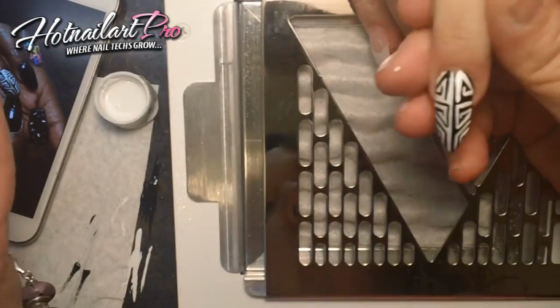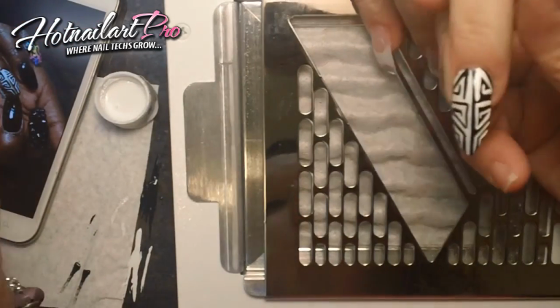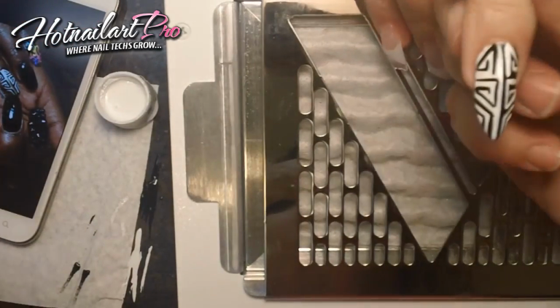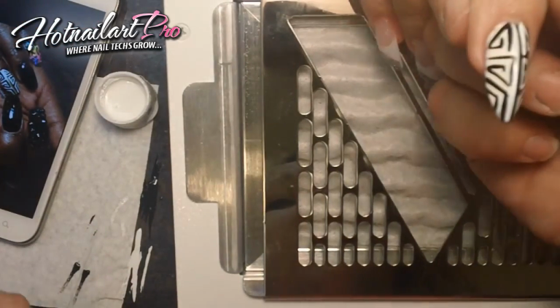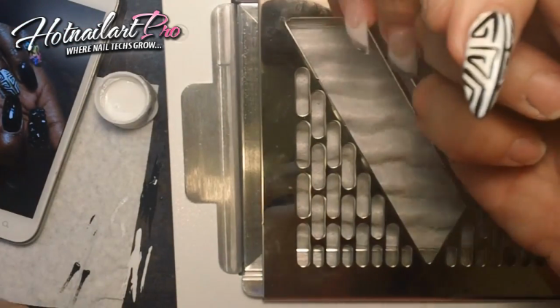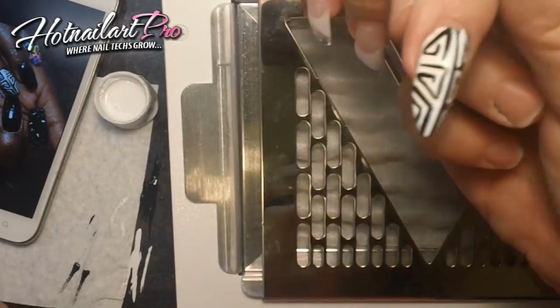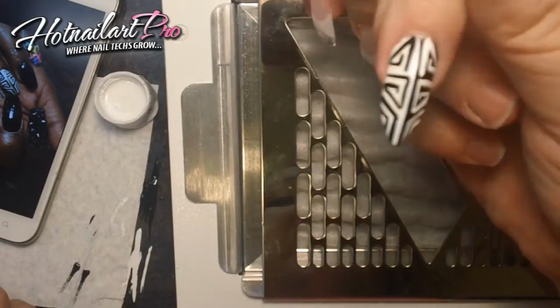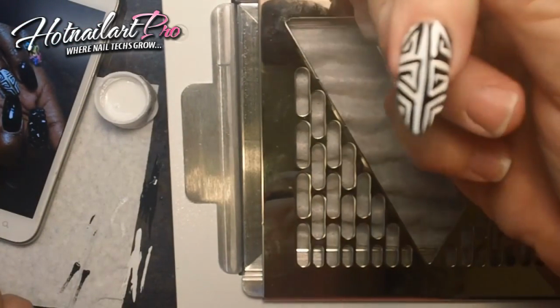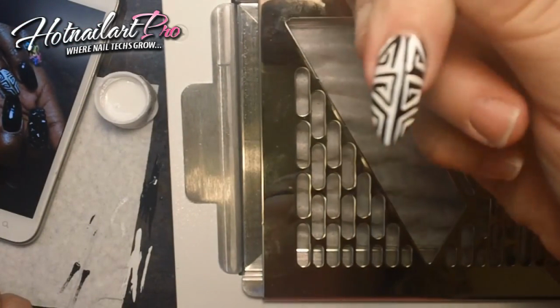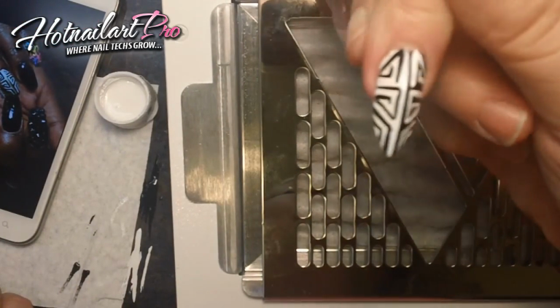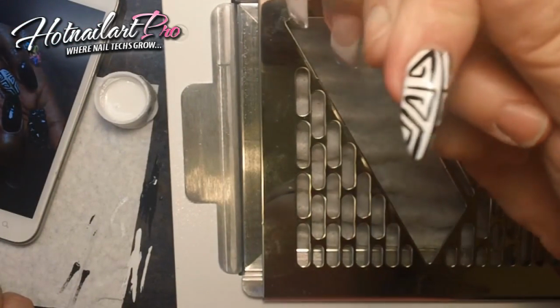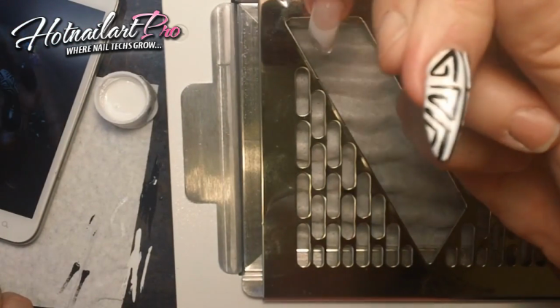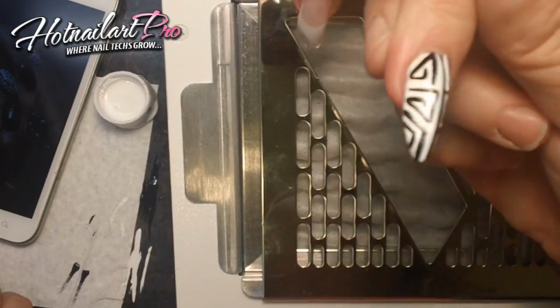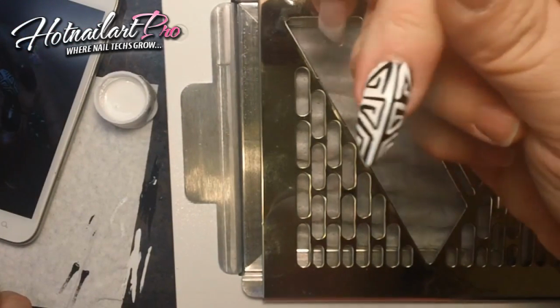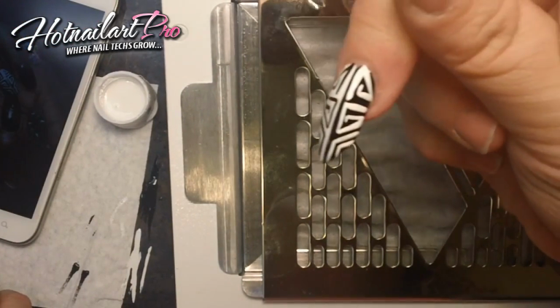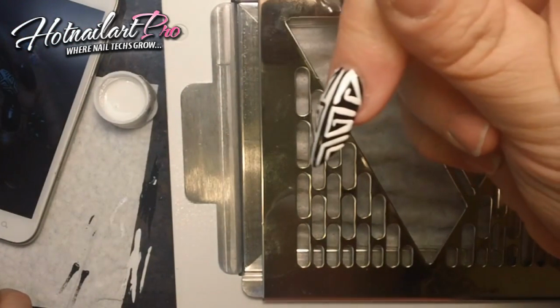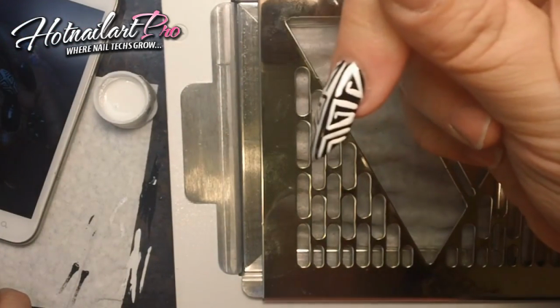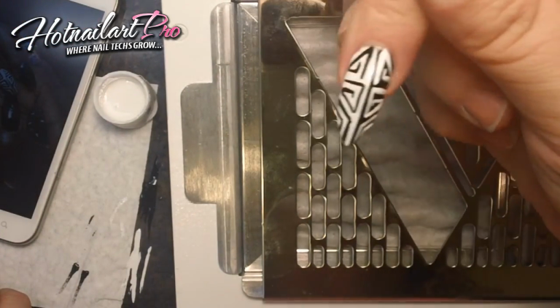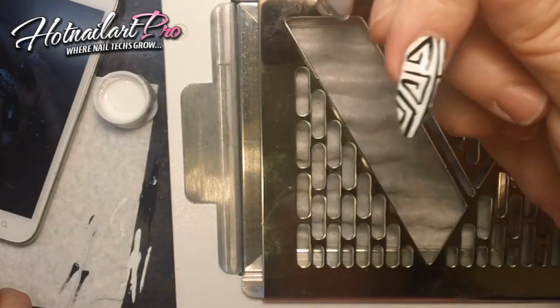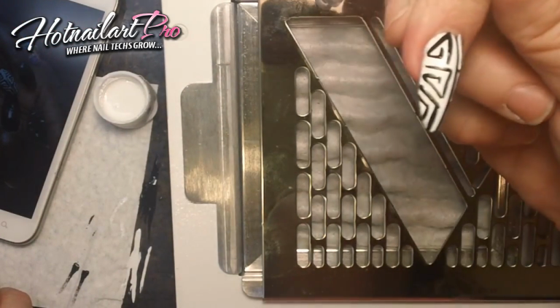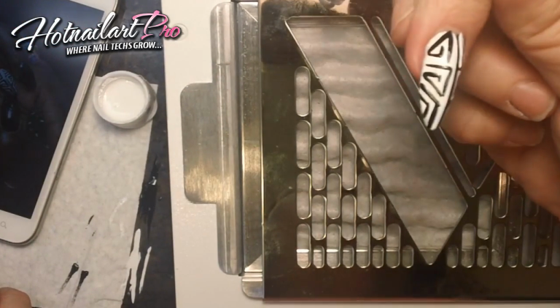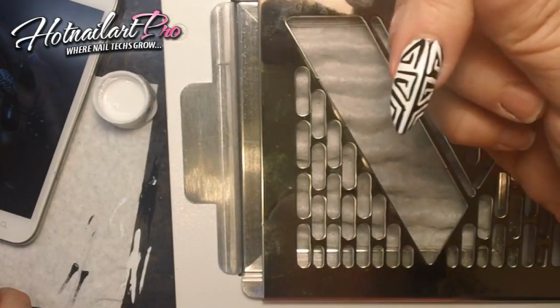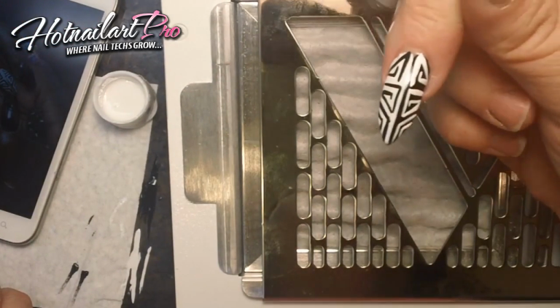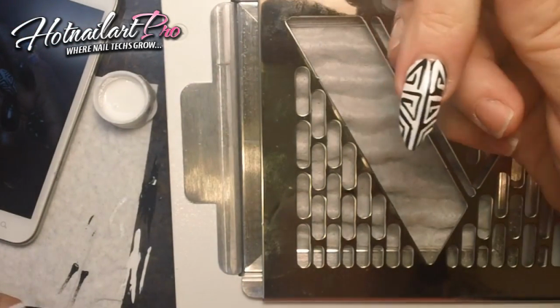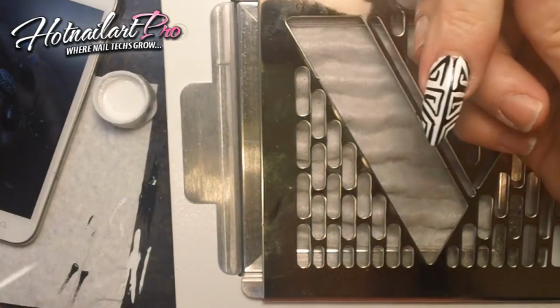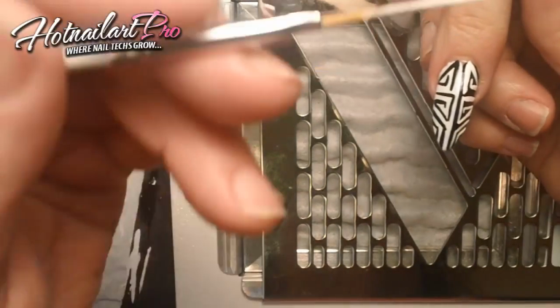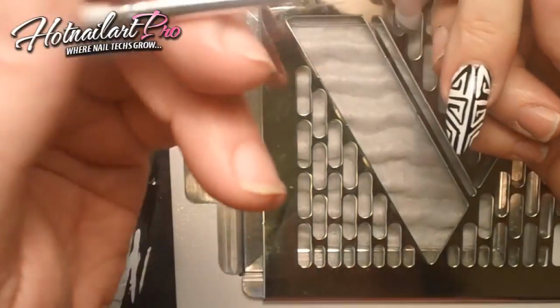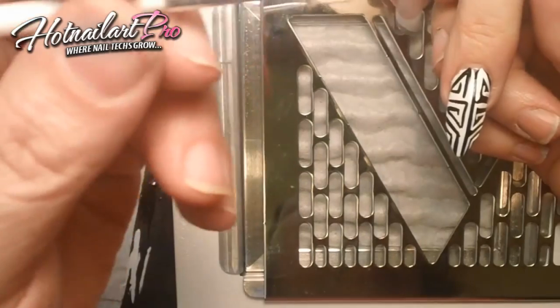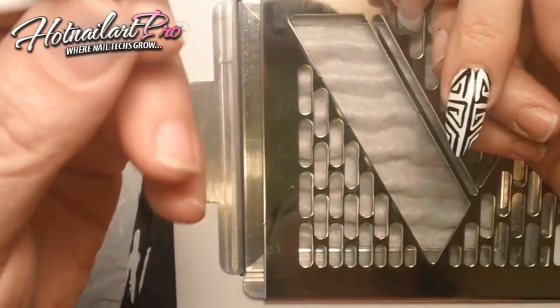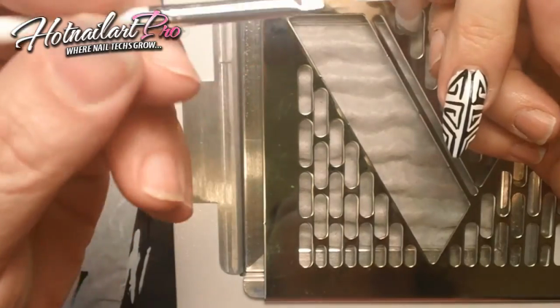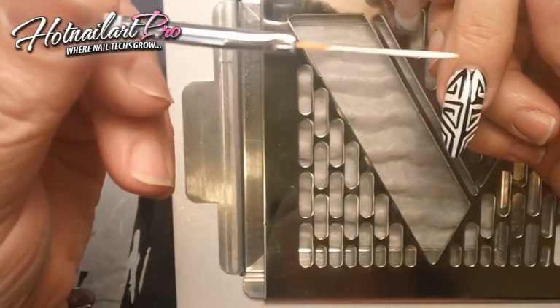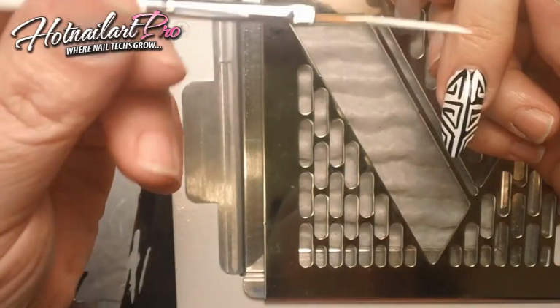And ta-da! Beautiful. Using a beautiful and very easy brush from this collection.